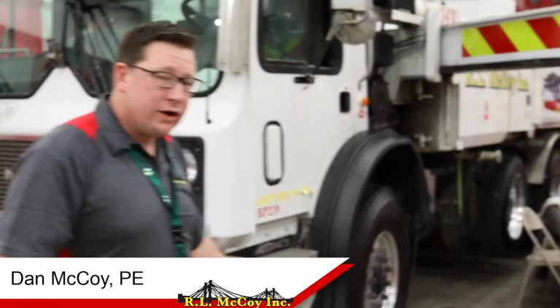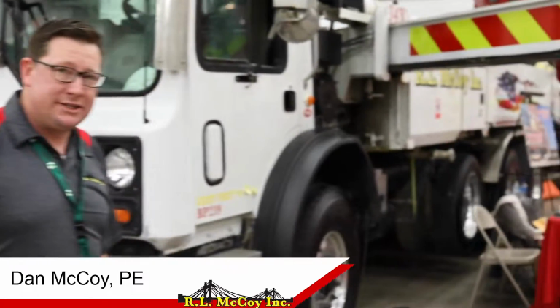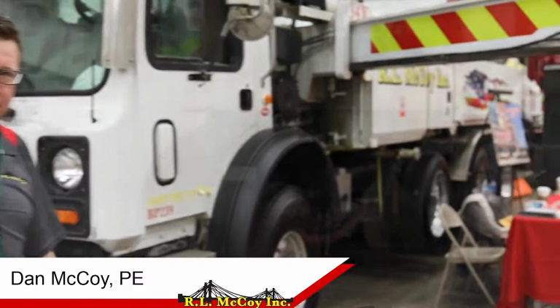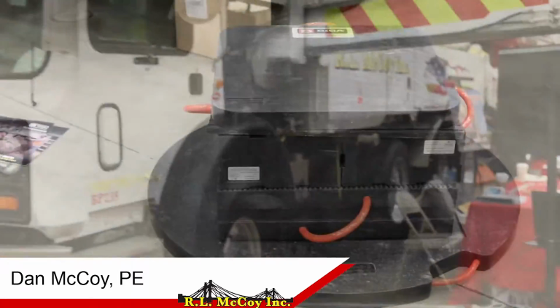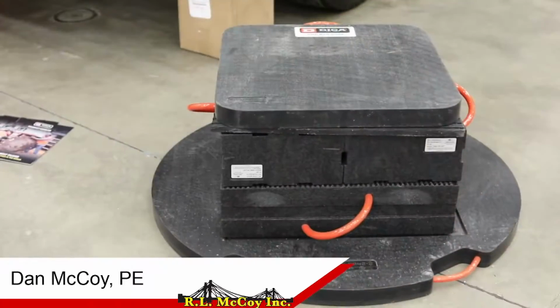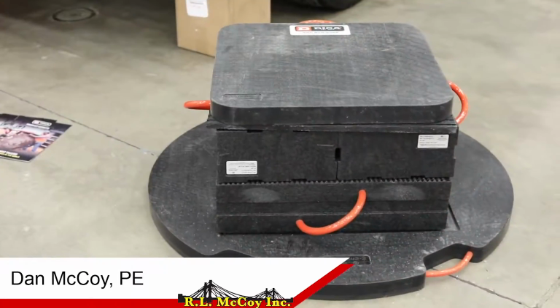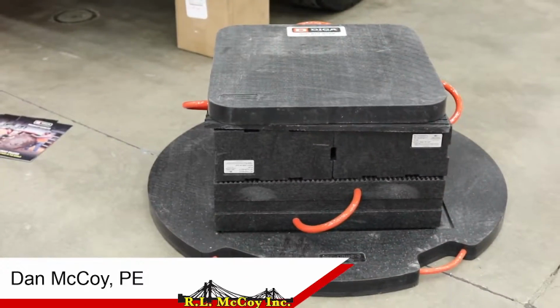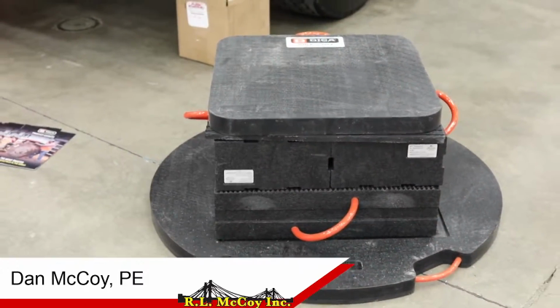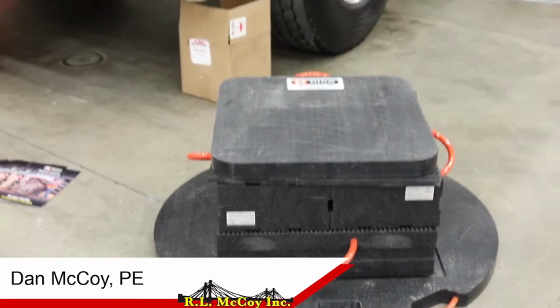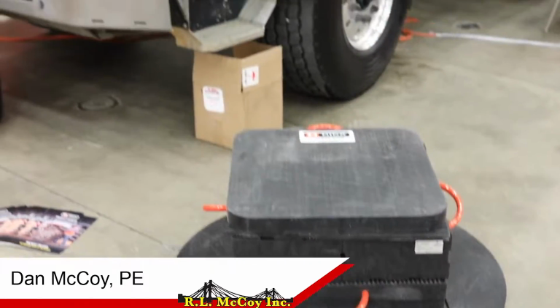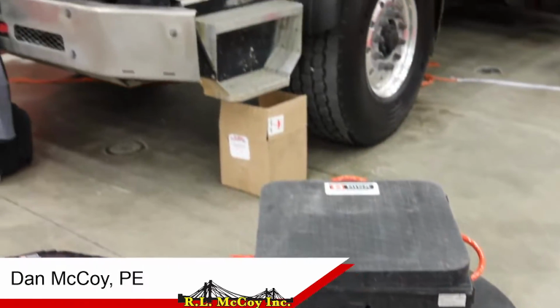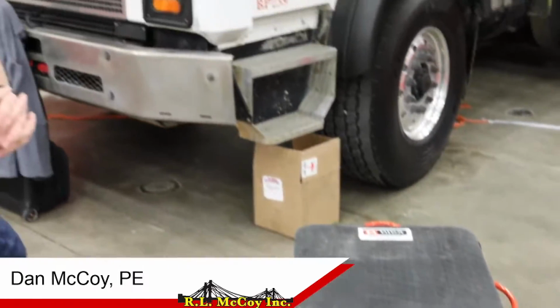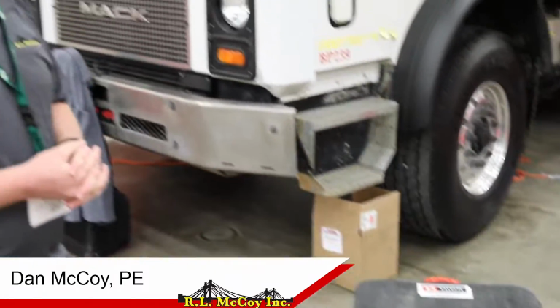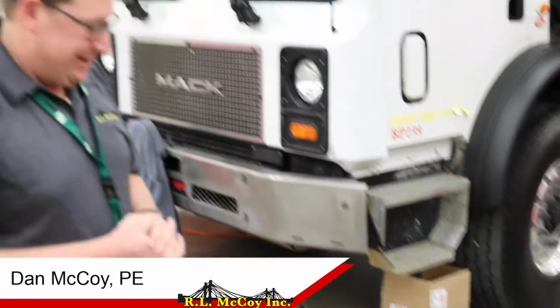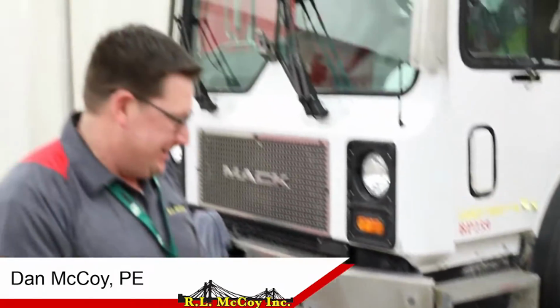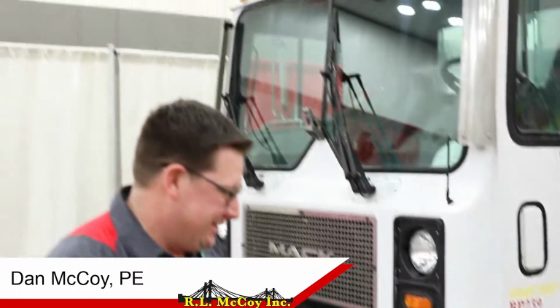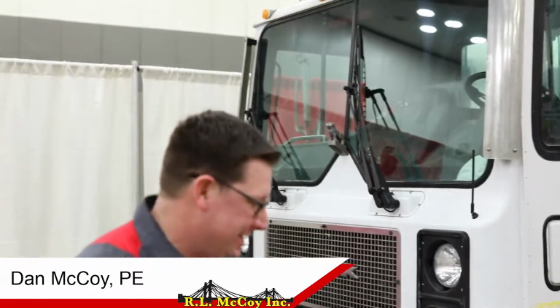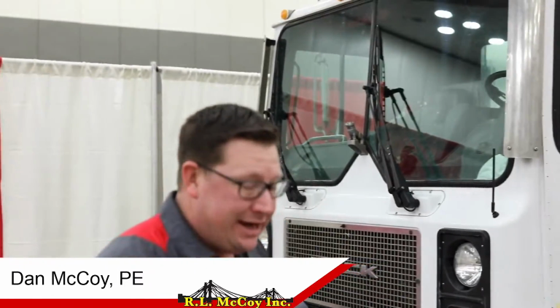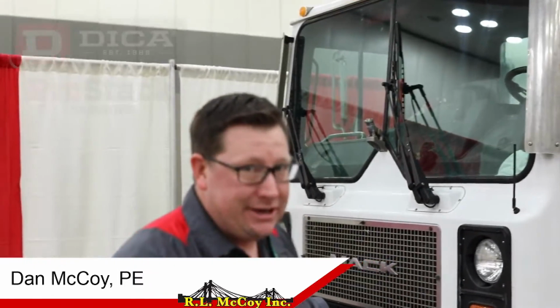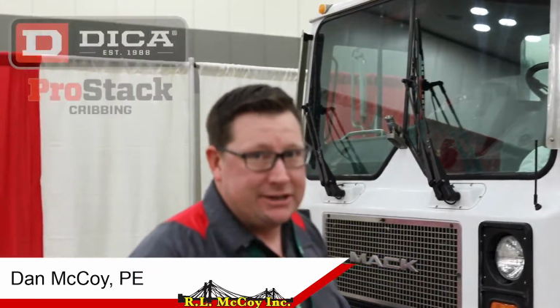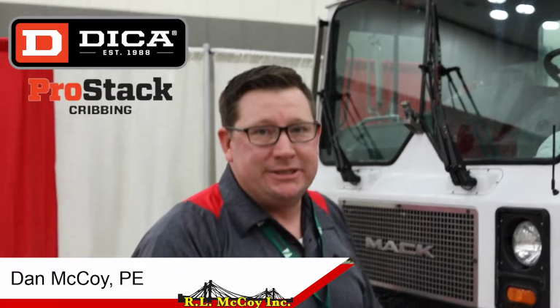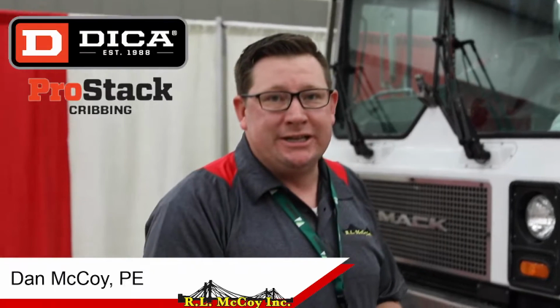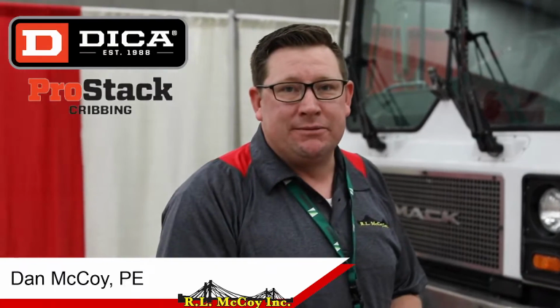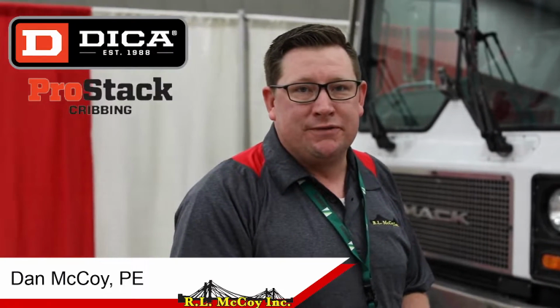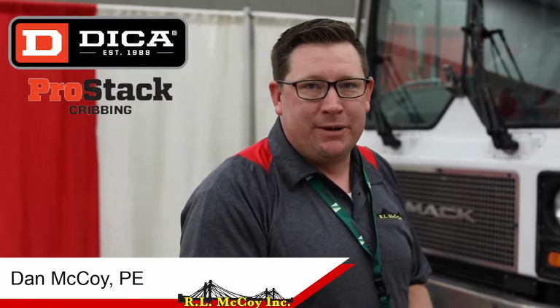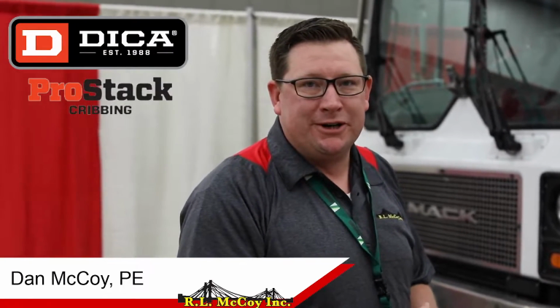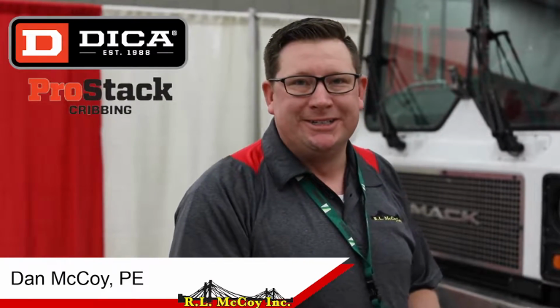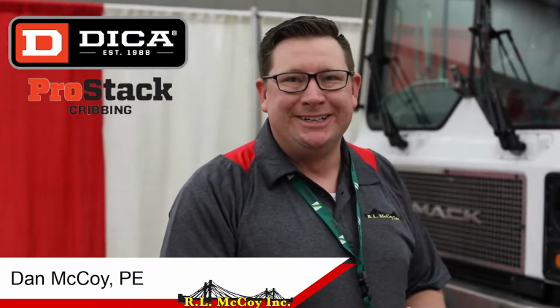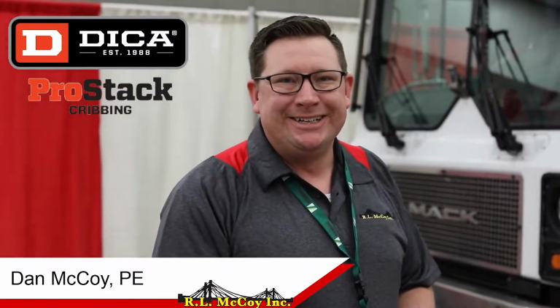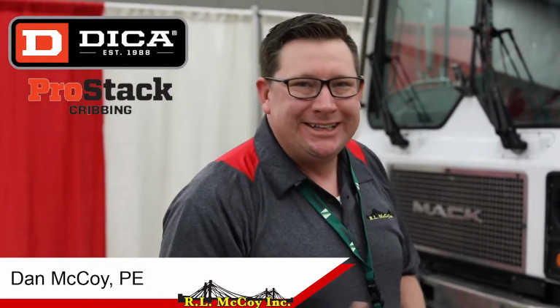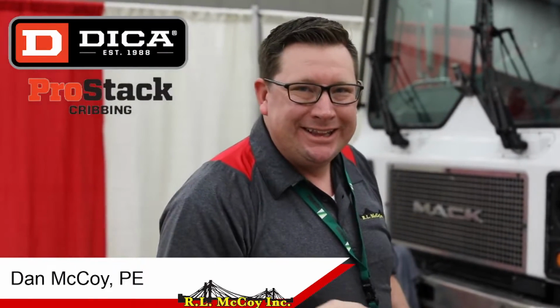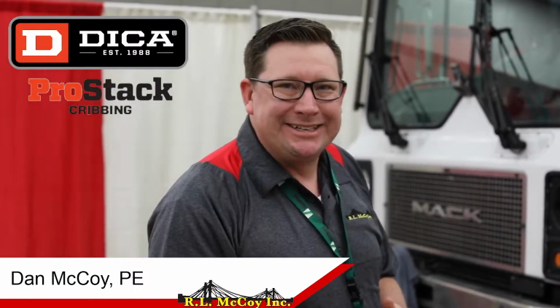Great system. I'm real happy with what we've got so far, and I think you guys will be seeing these on most of our pump trucks. Thanks.